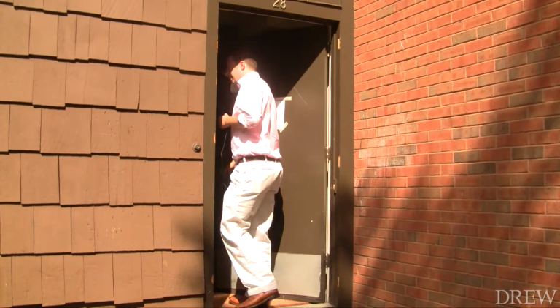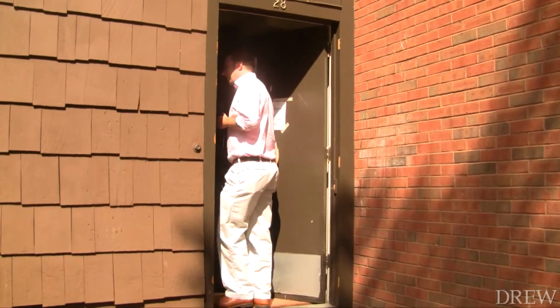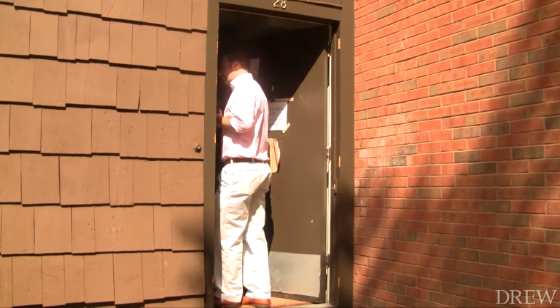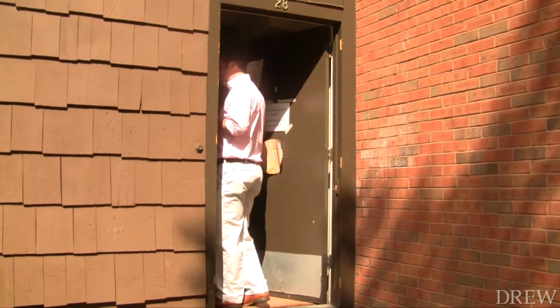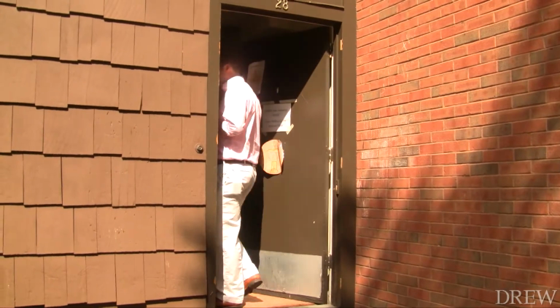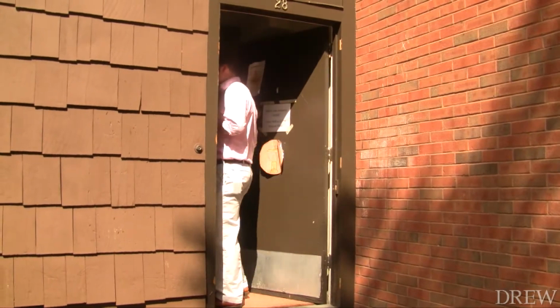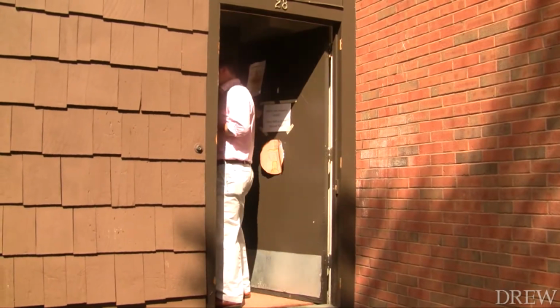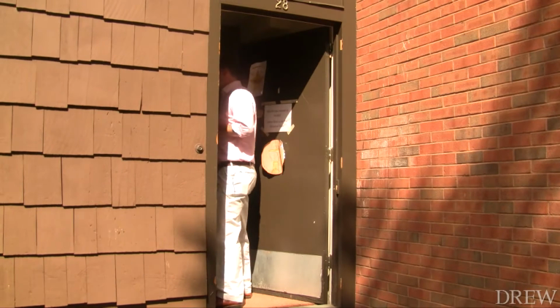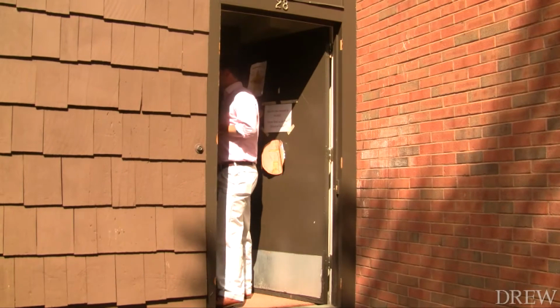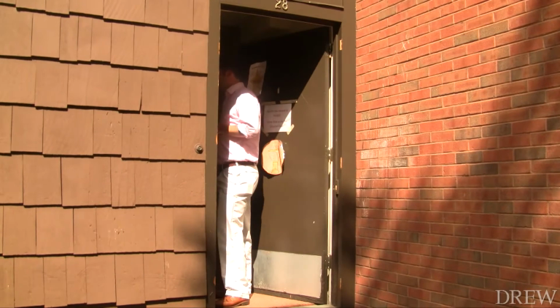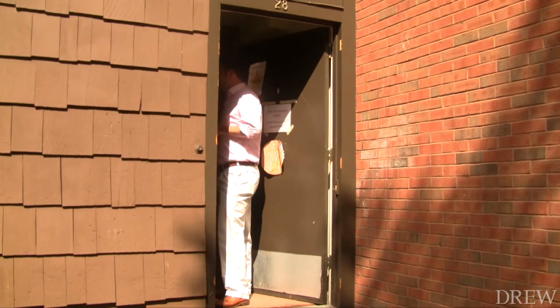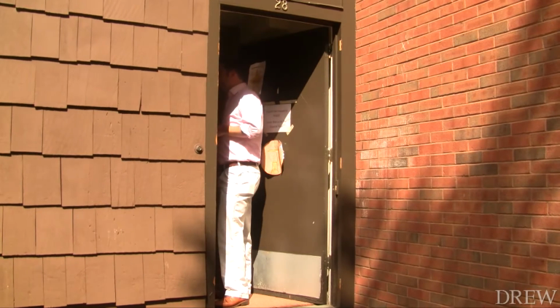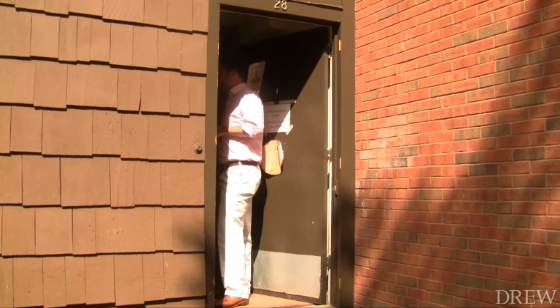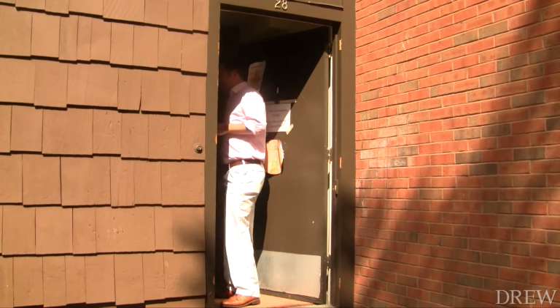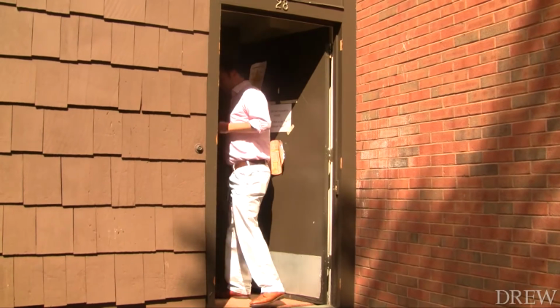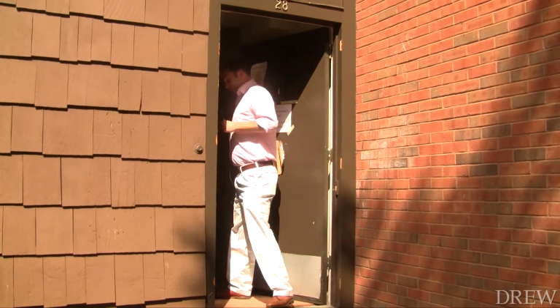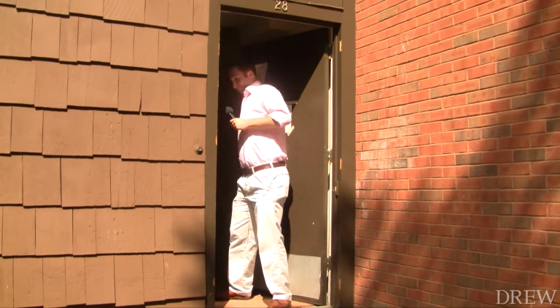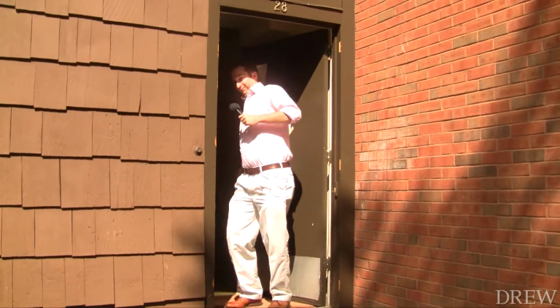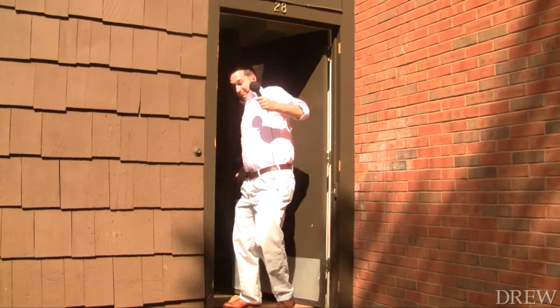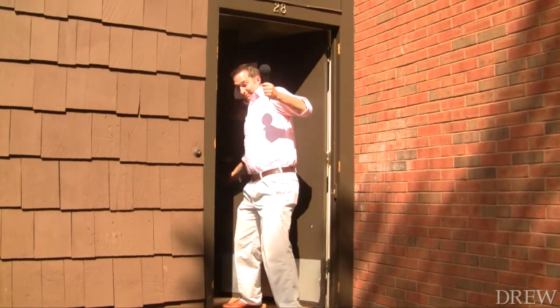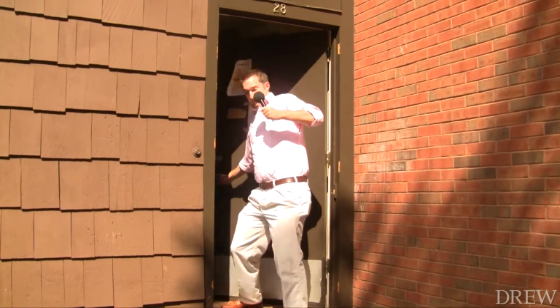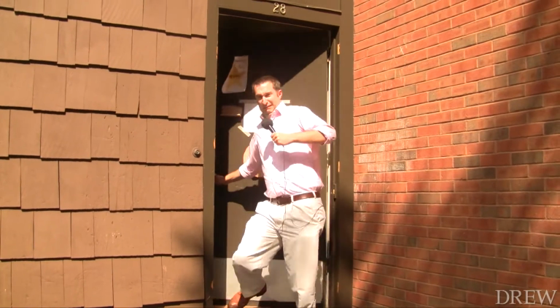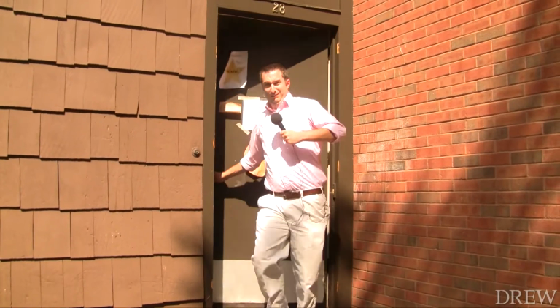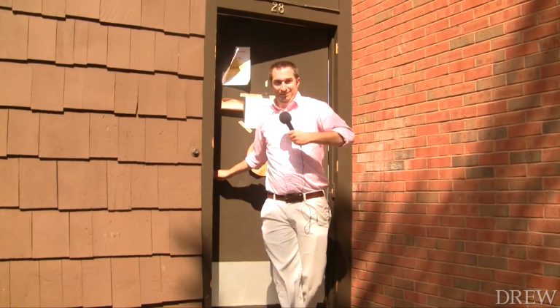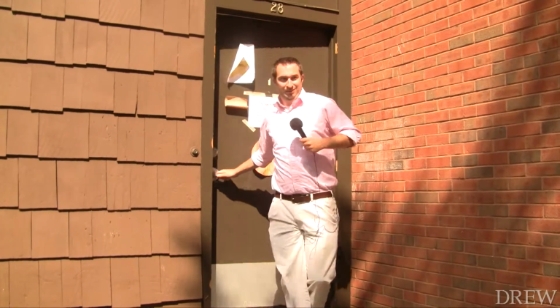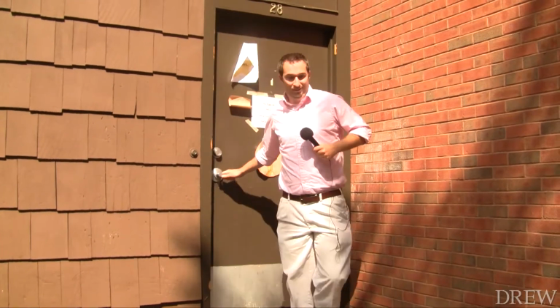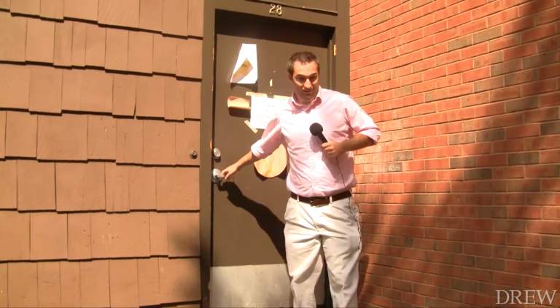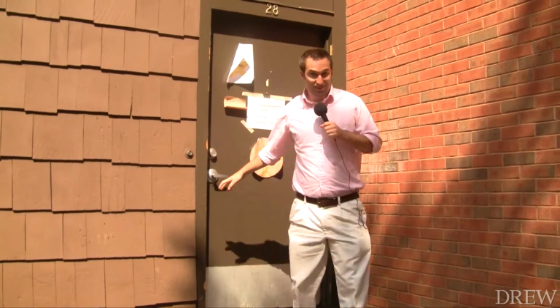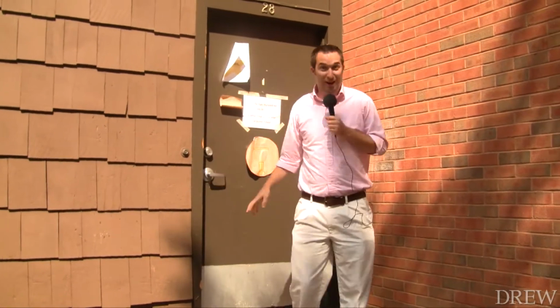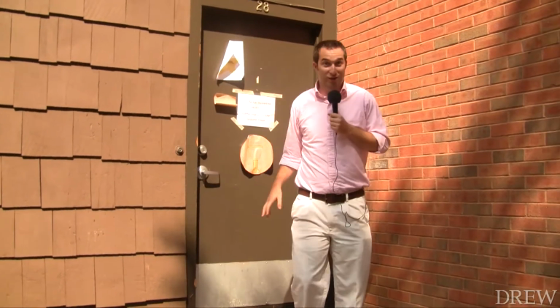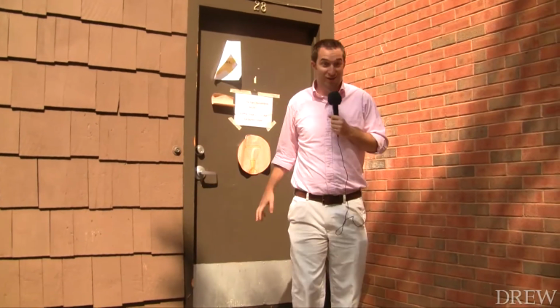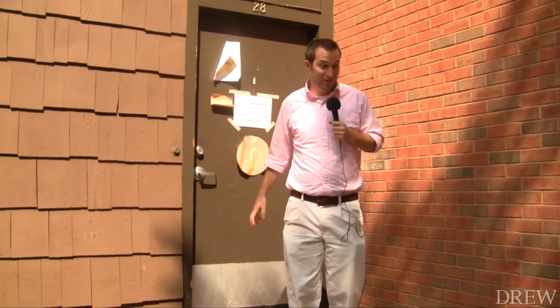Hey, this is the UC desk, right? No, man, get out of here. That was awkward.